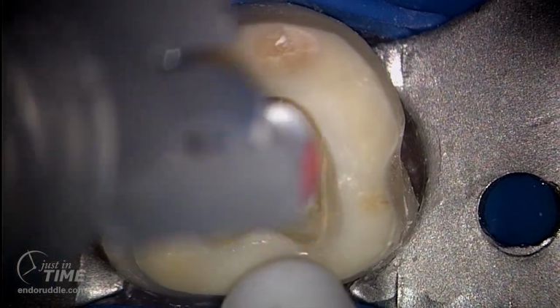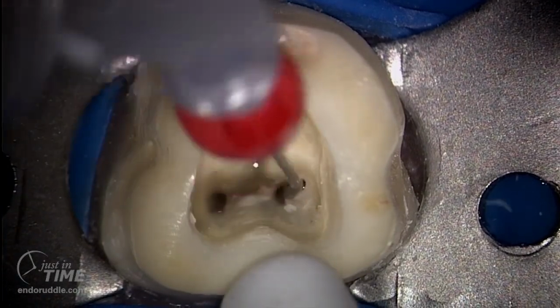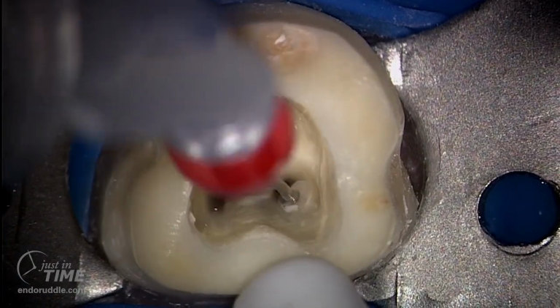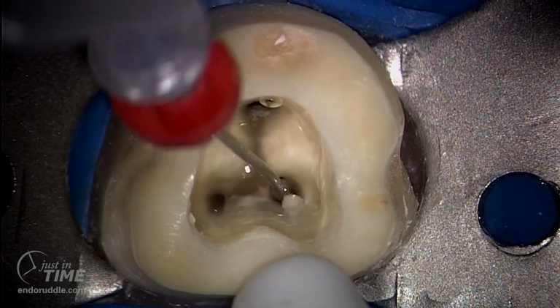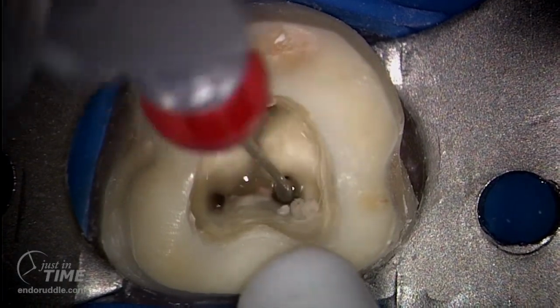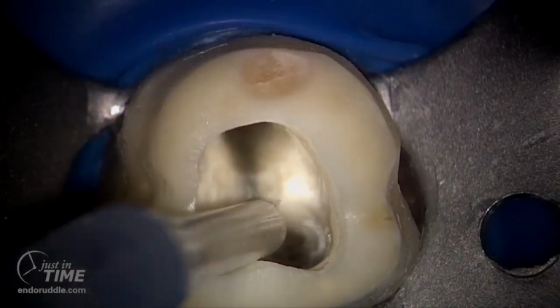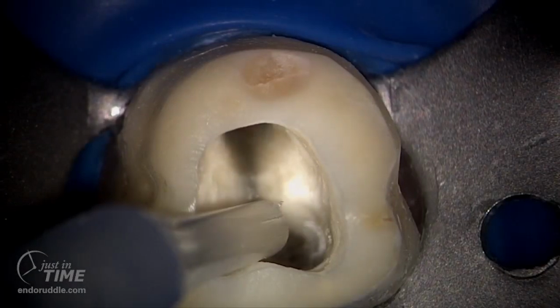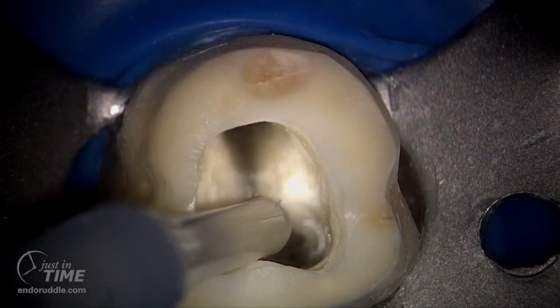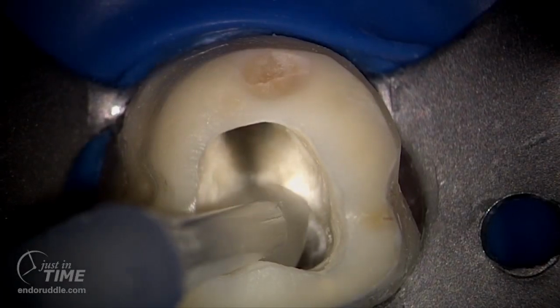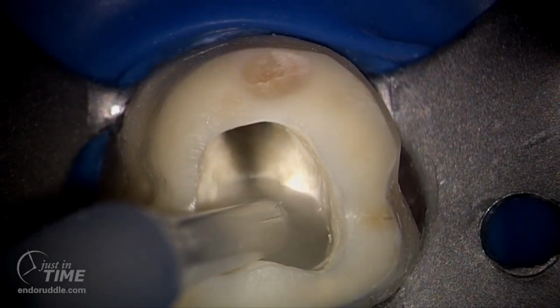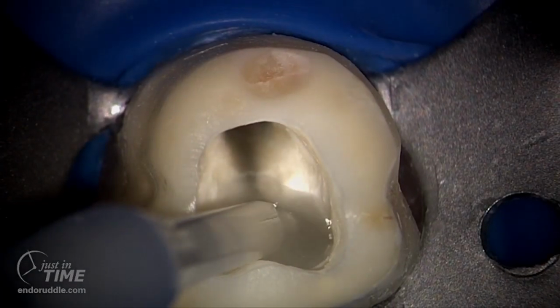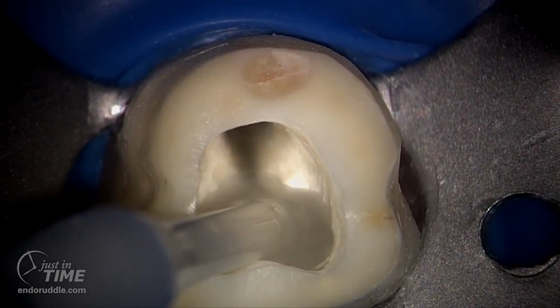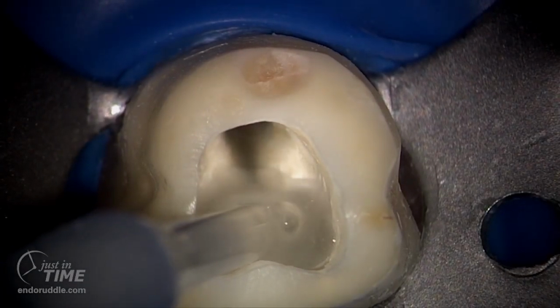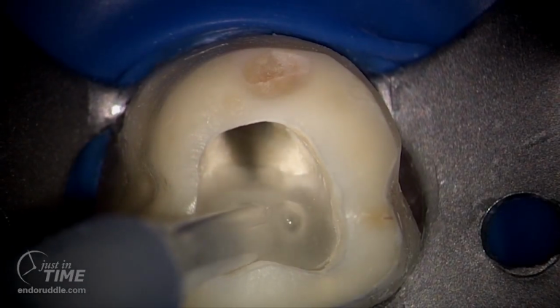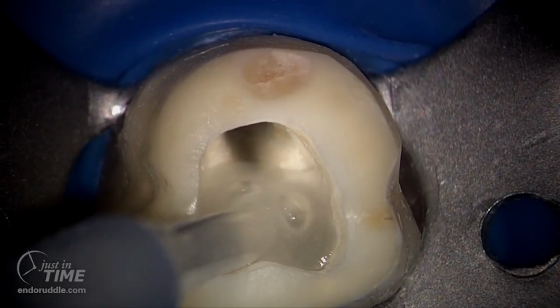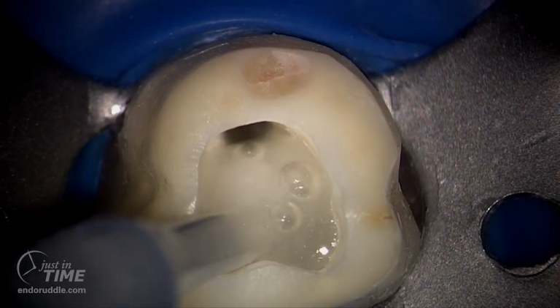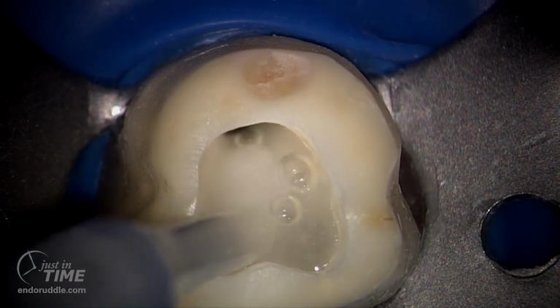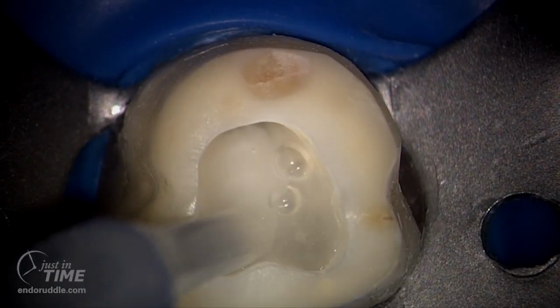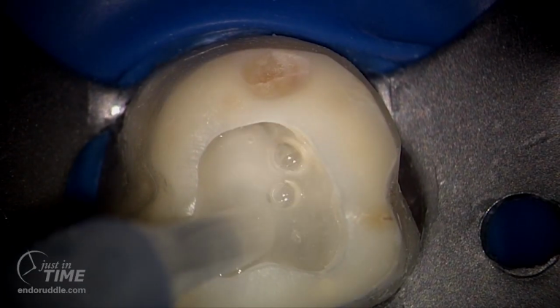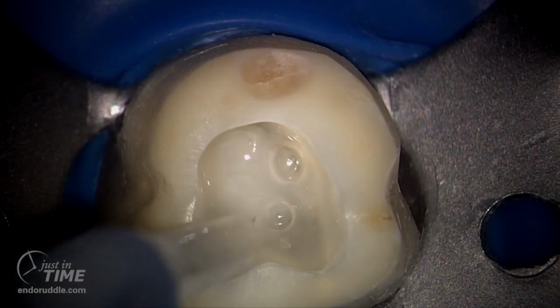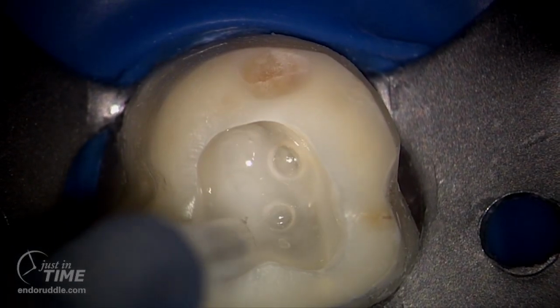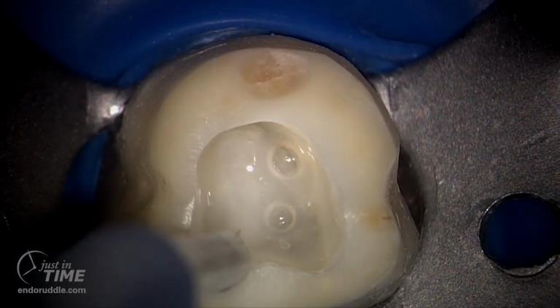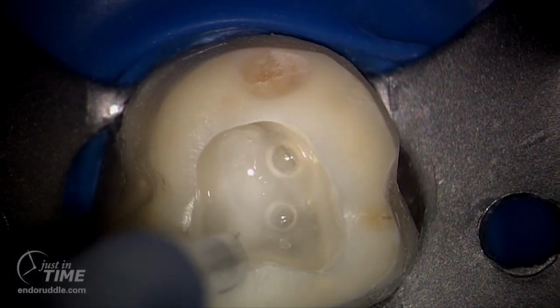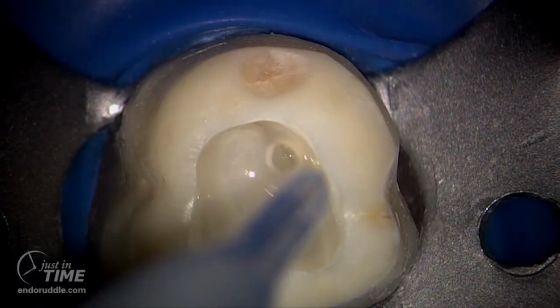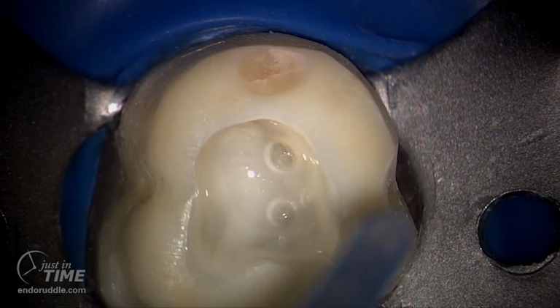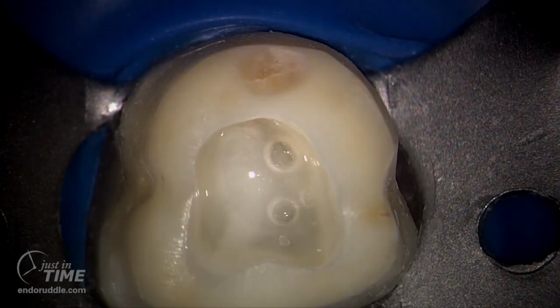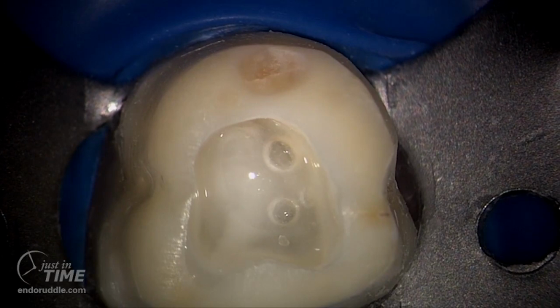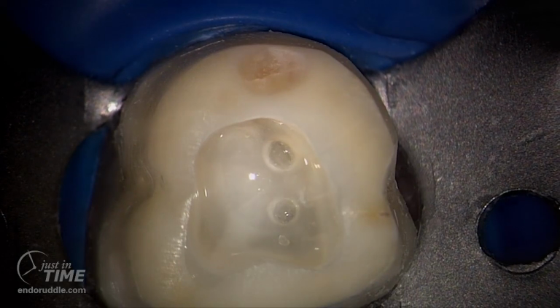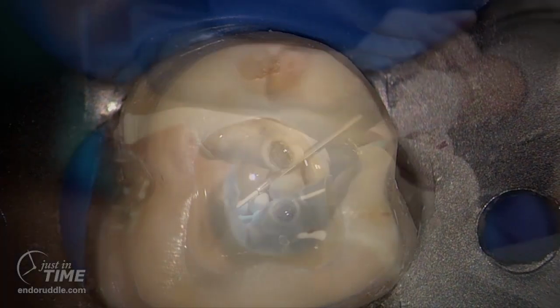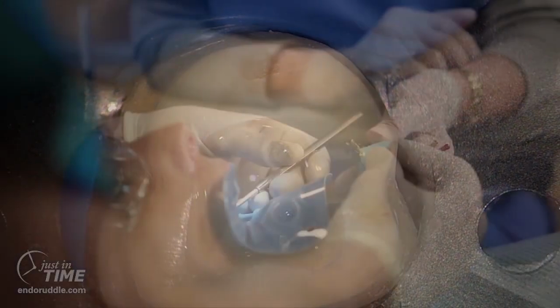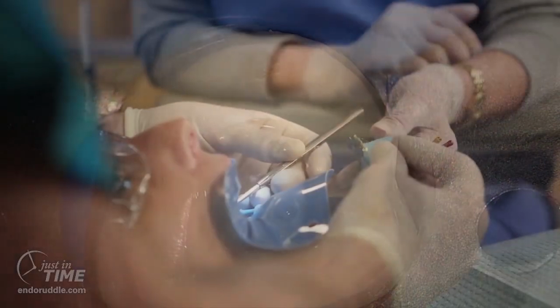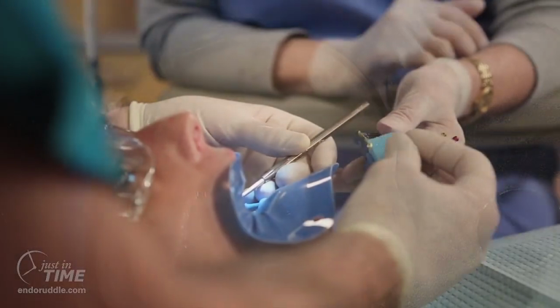Here we are, placing a viscous chelator such as ProLube, Glide, or RC Prep.